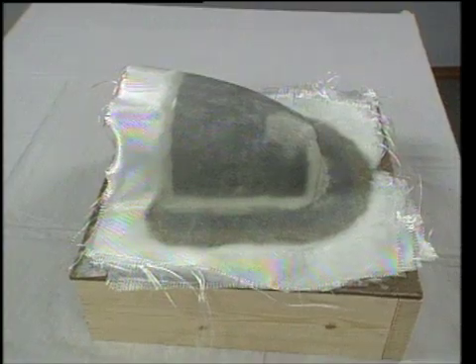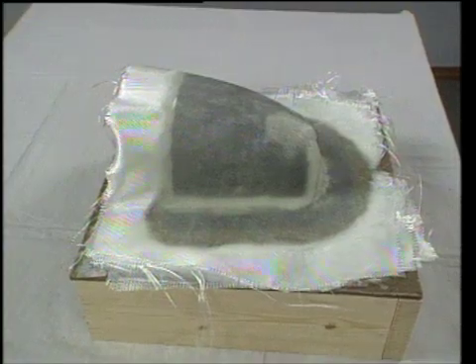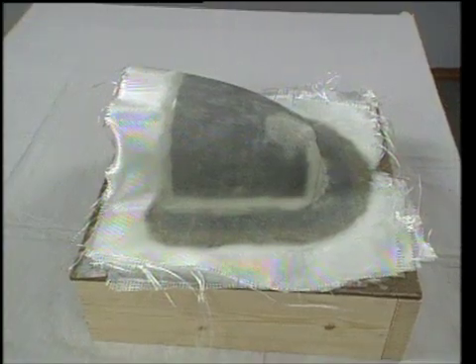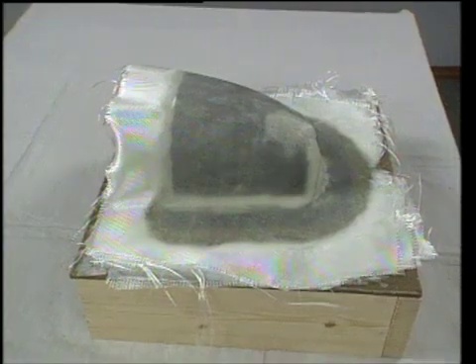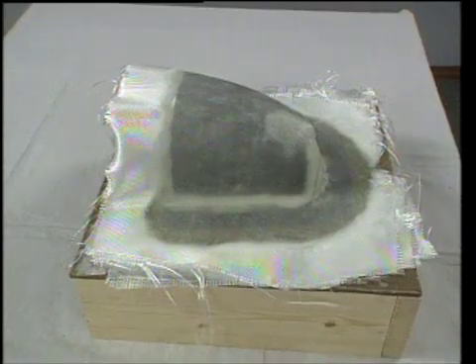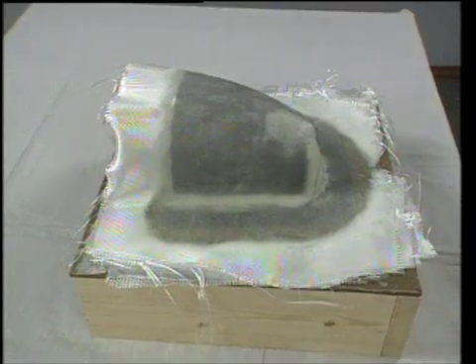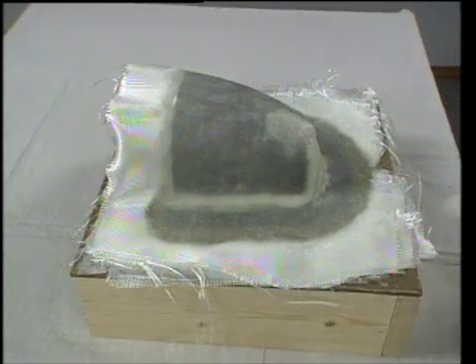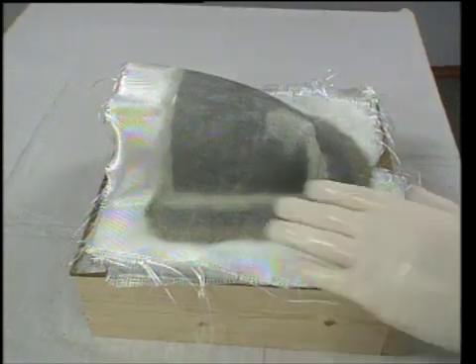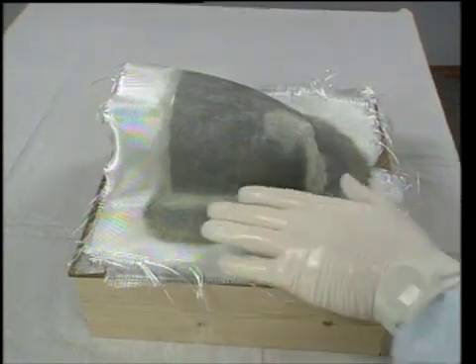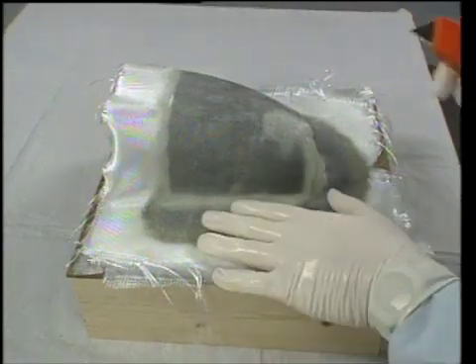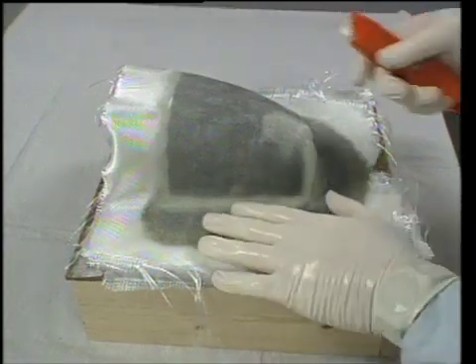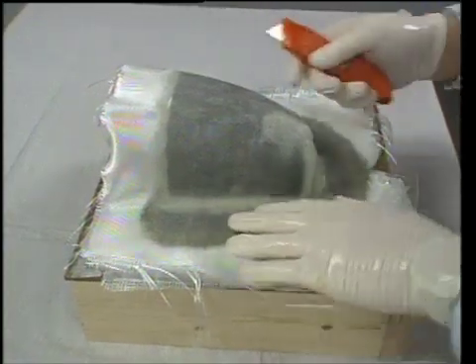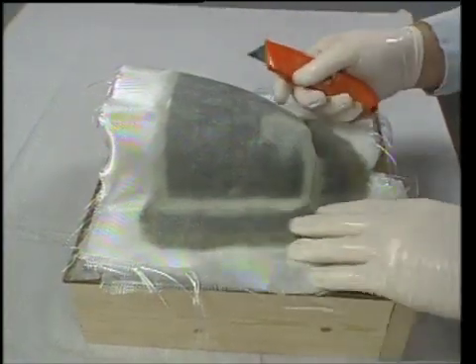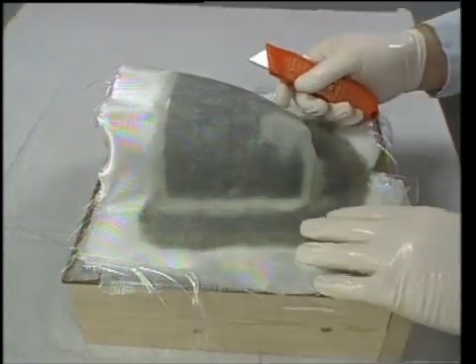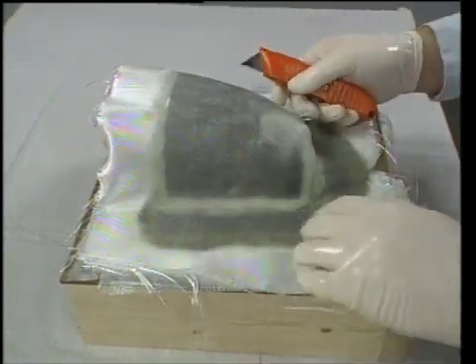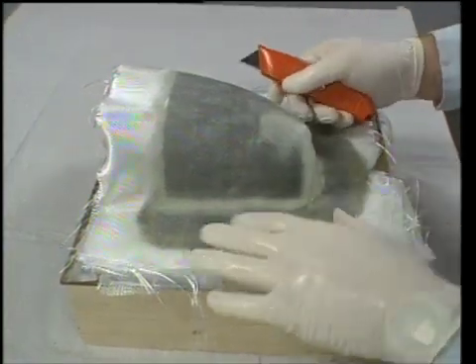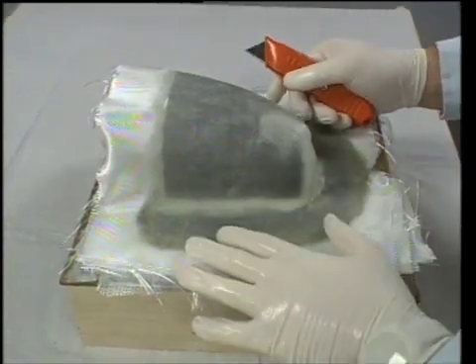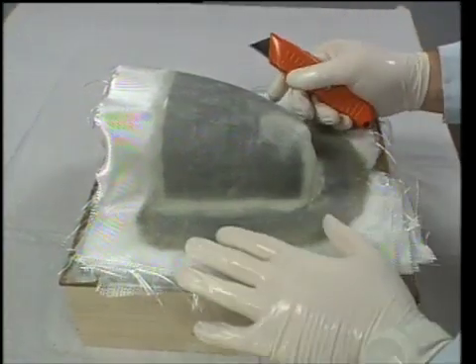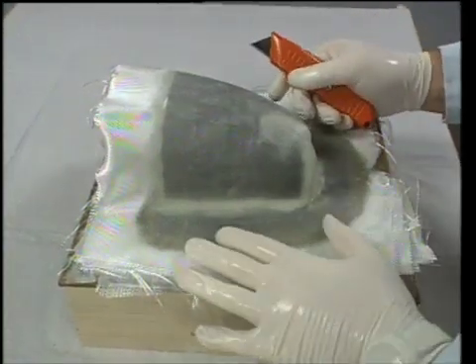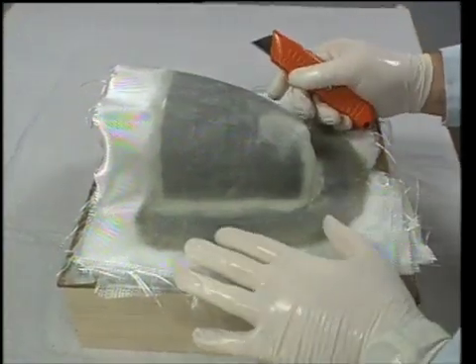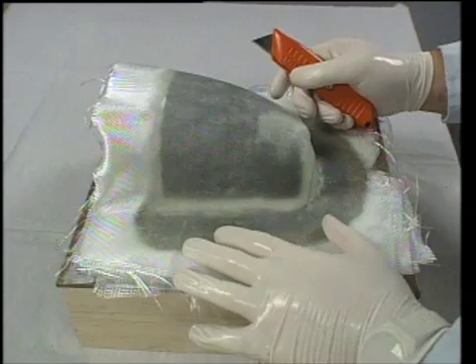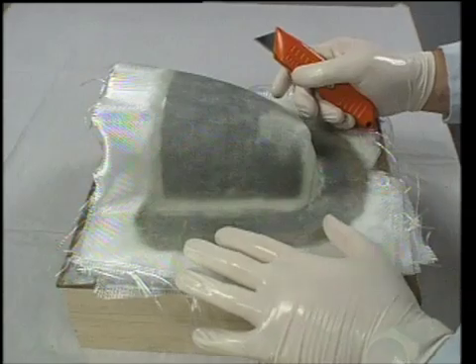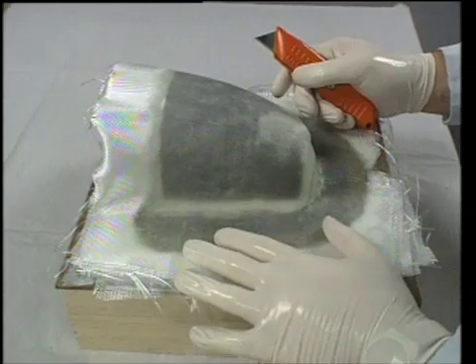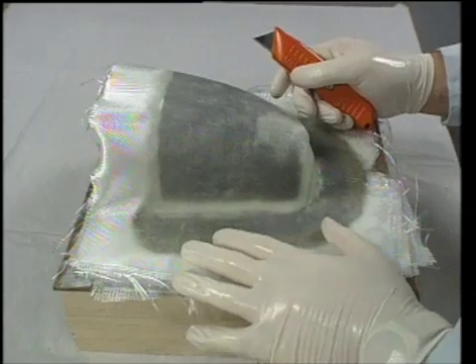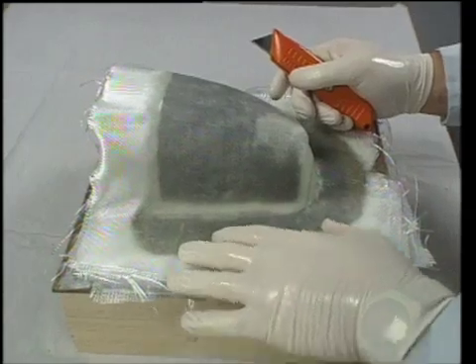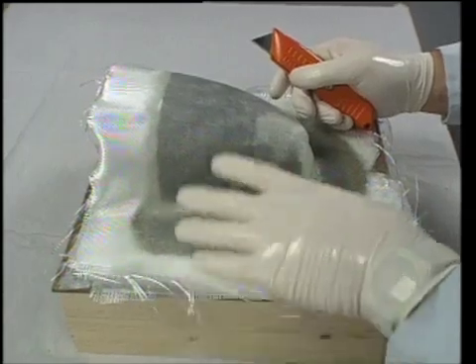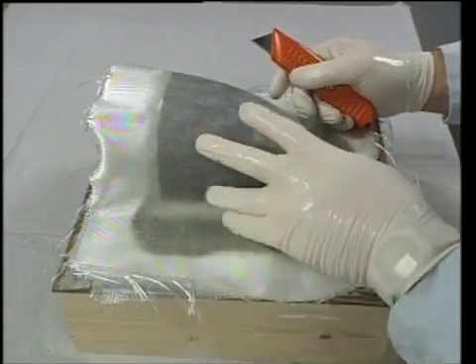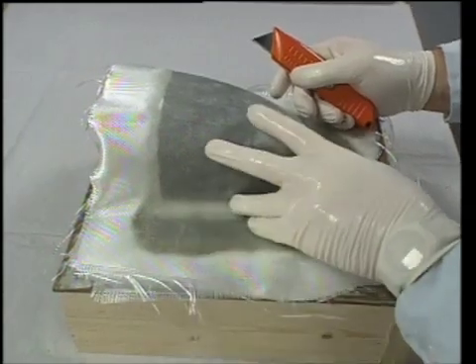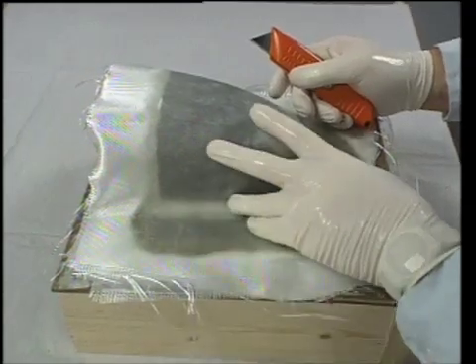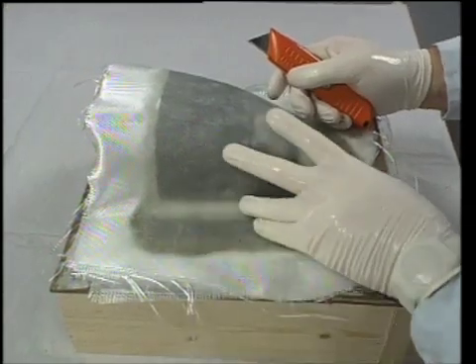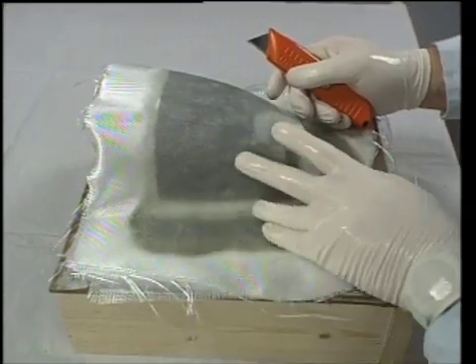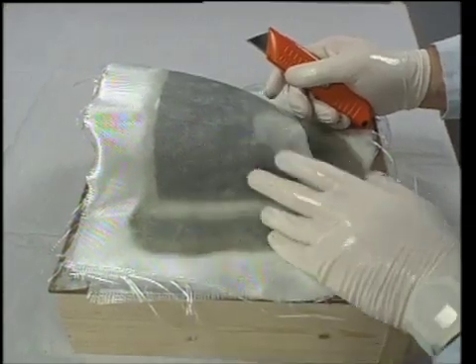Dennis trims the mold, leaving about a 1 inch lip, which will later be used to join the mold halves together.